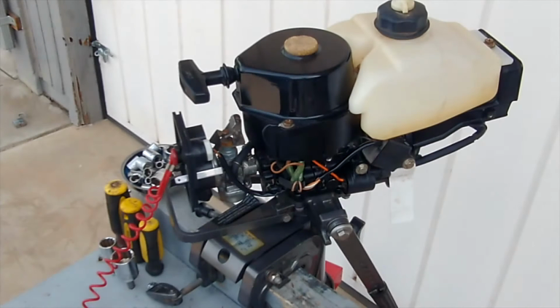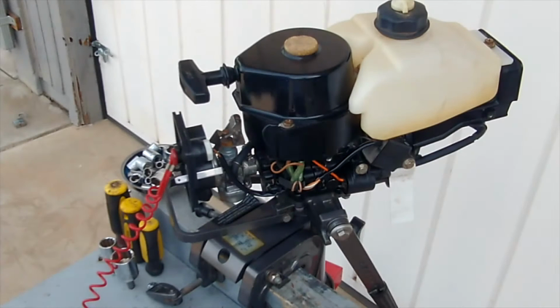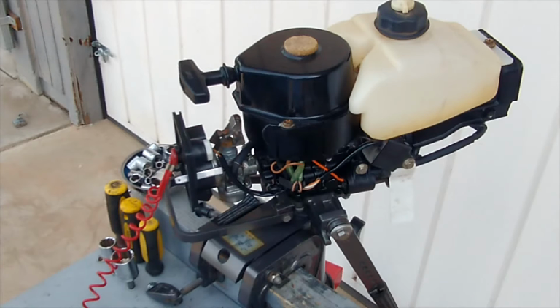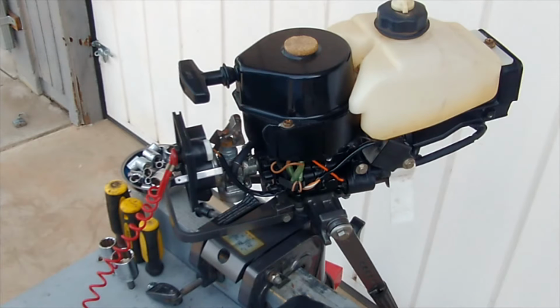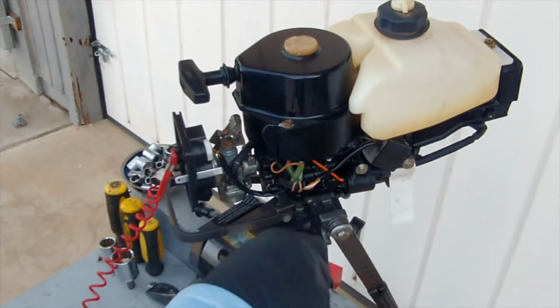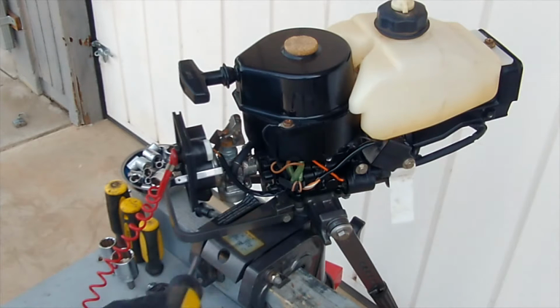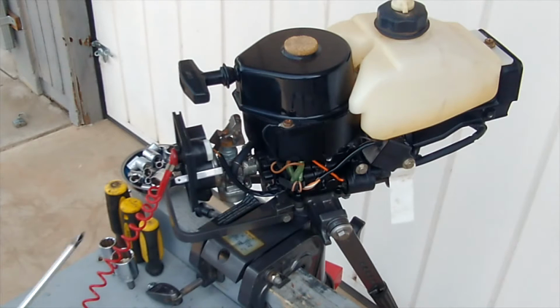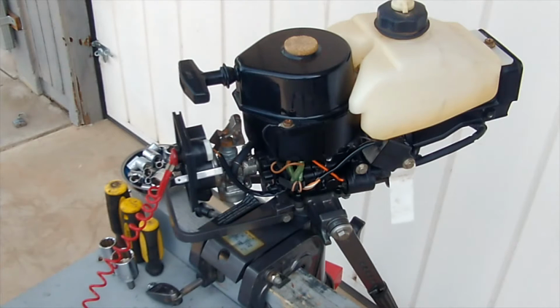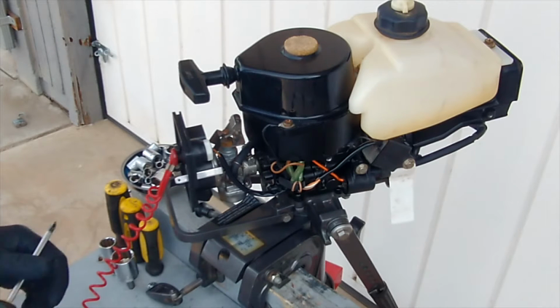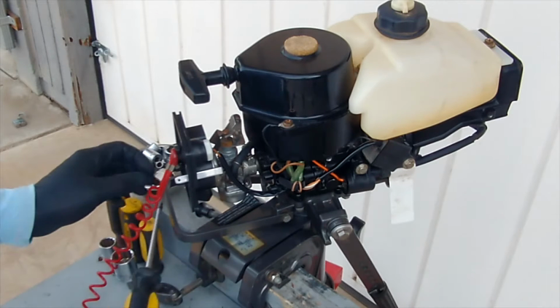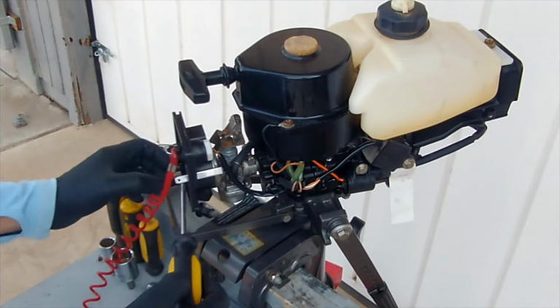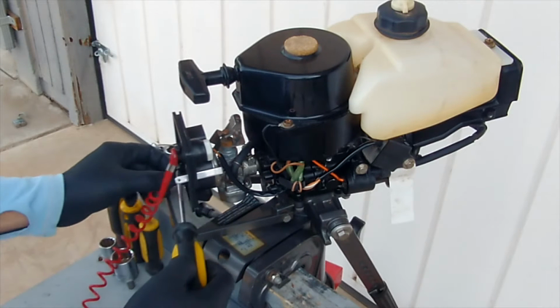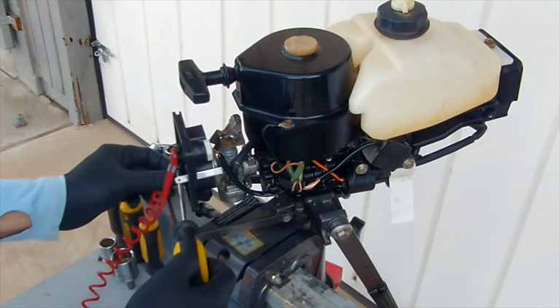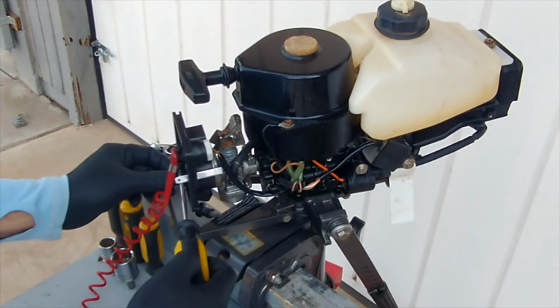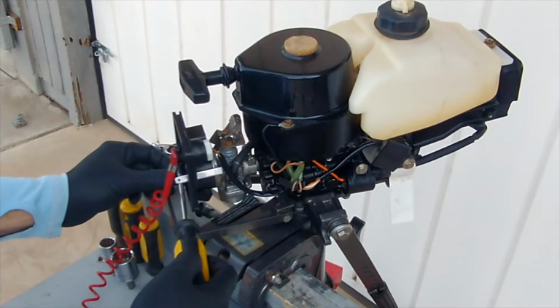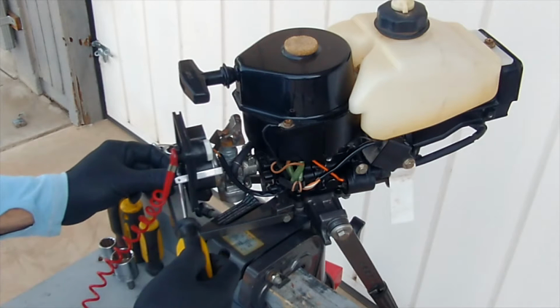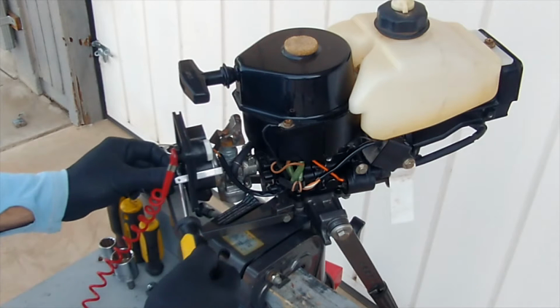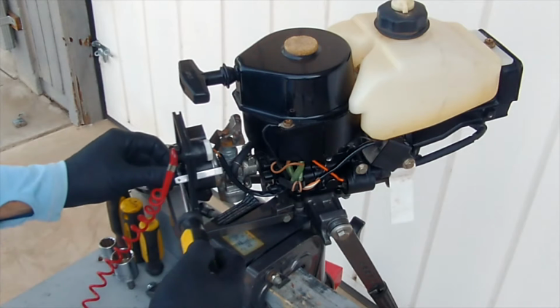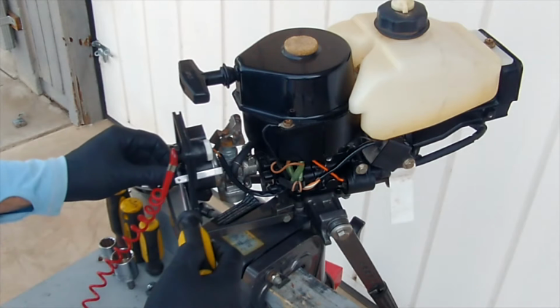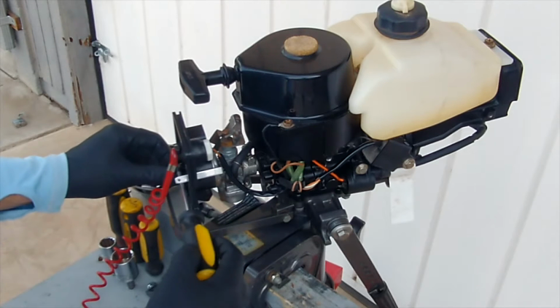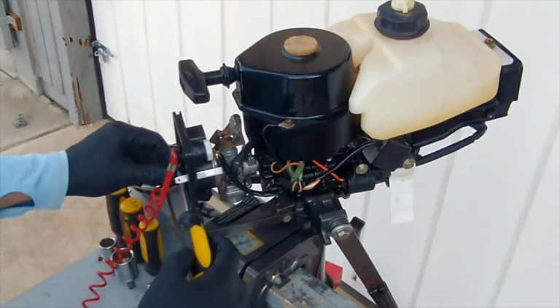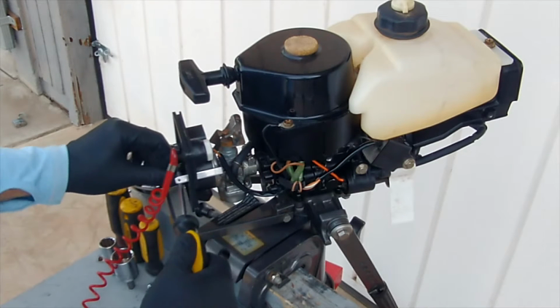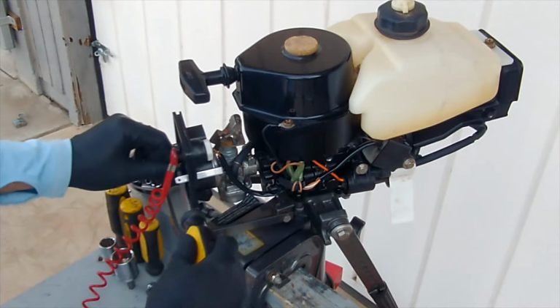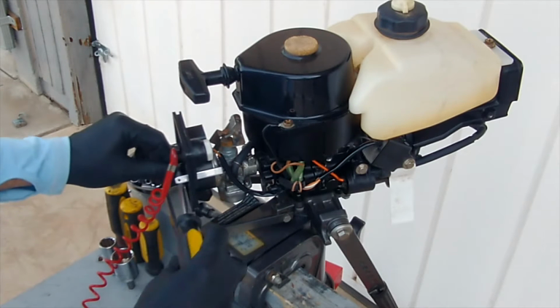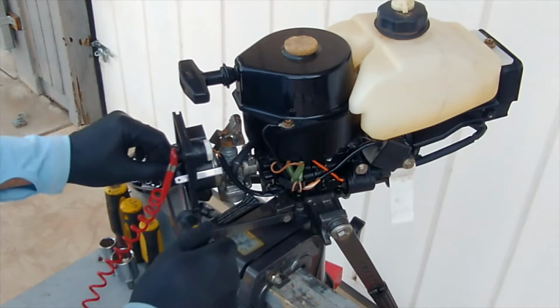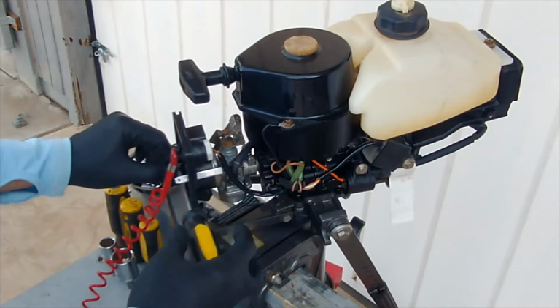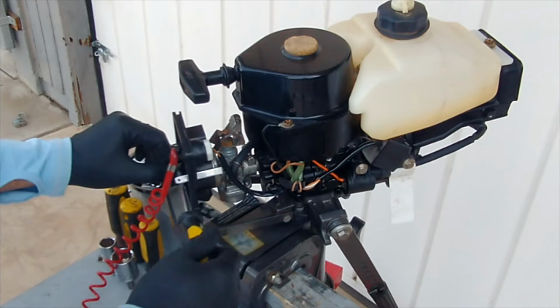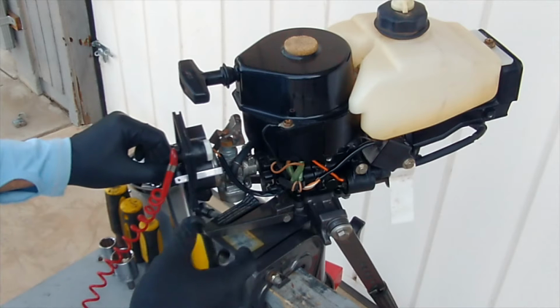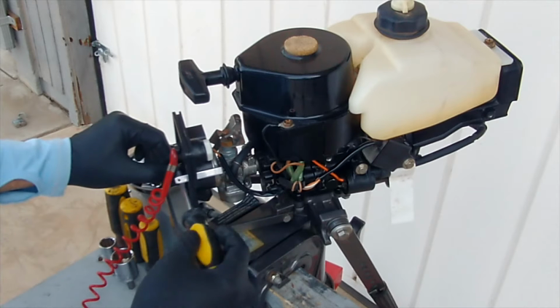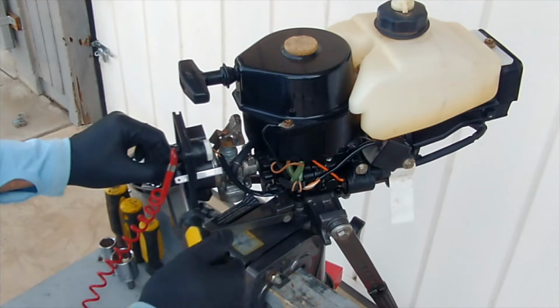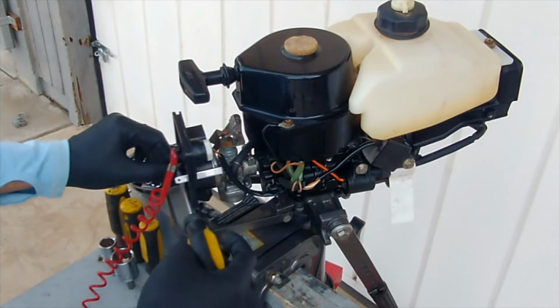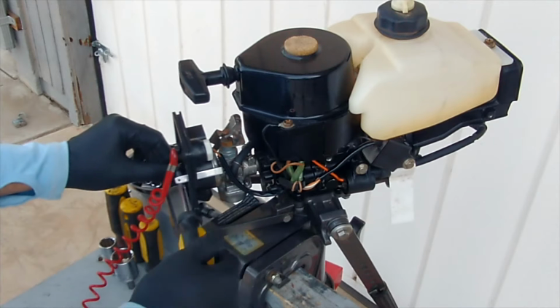Today, I will show you how to clean the carburetor and check the compression of the 3.5hp Nissan outboard motor.